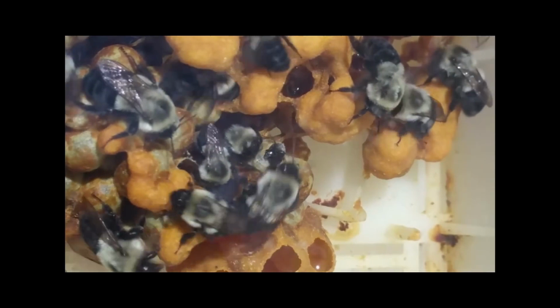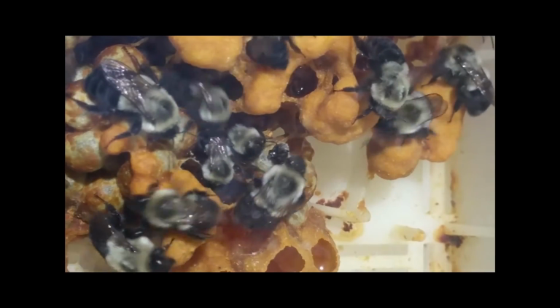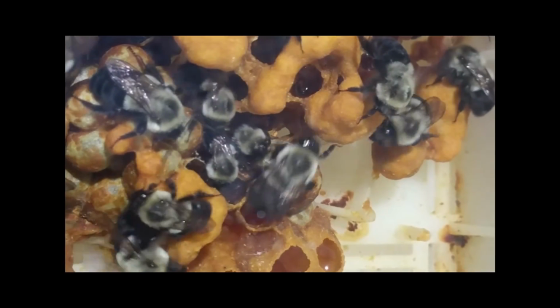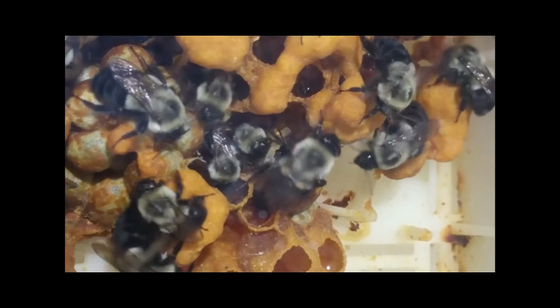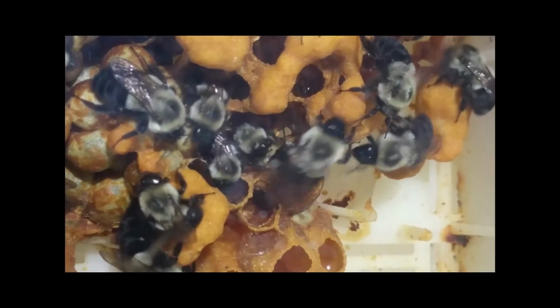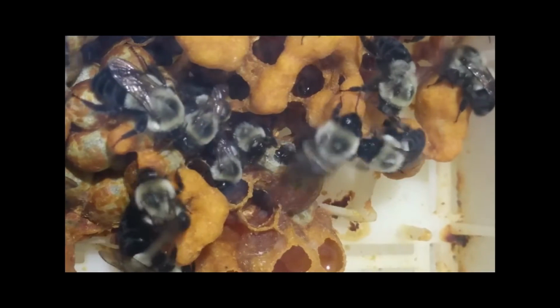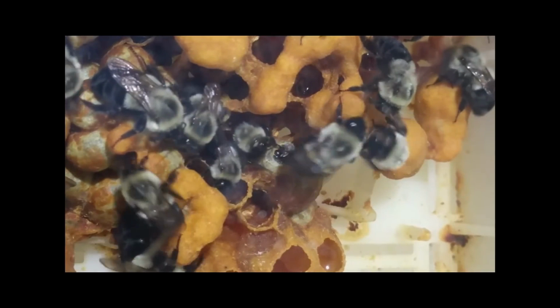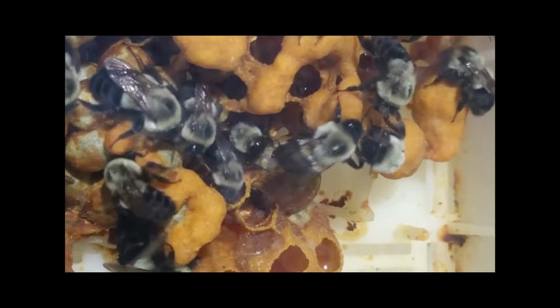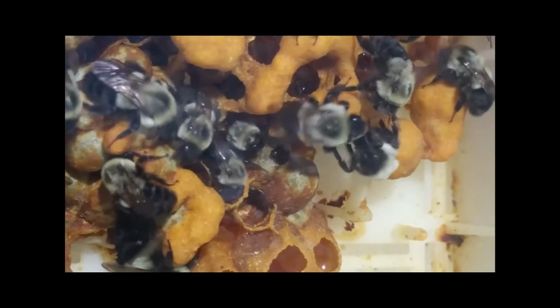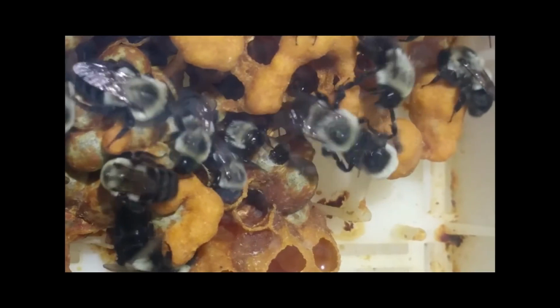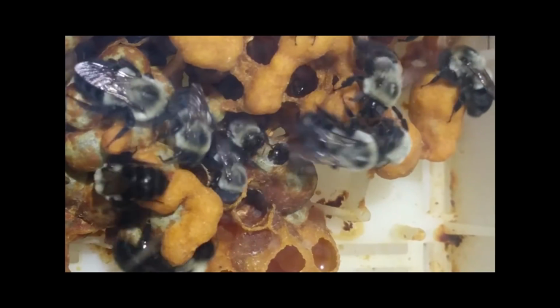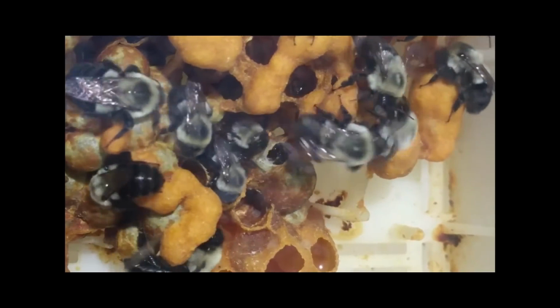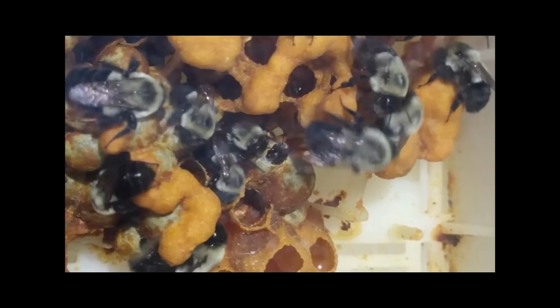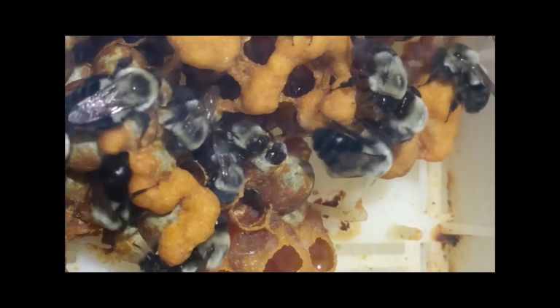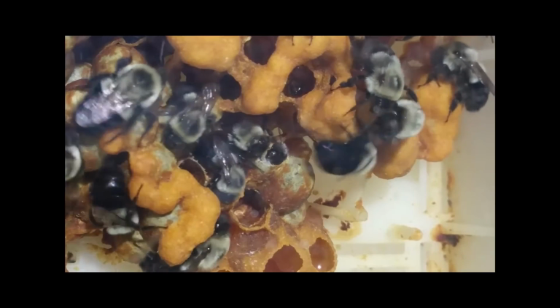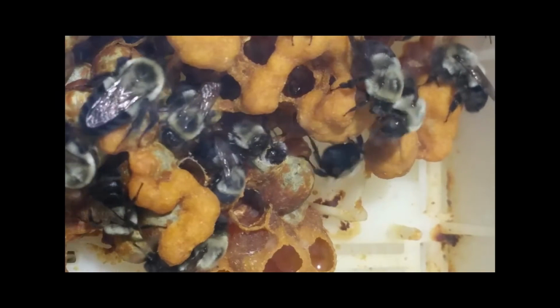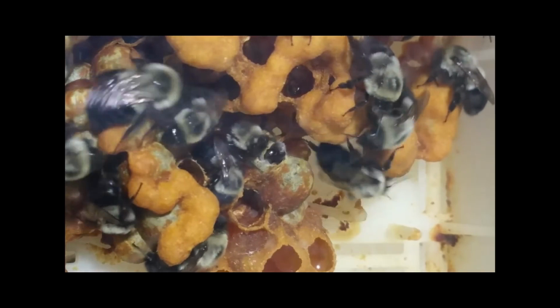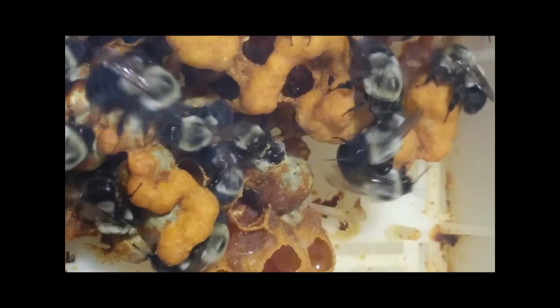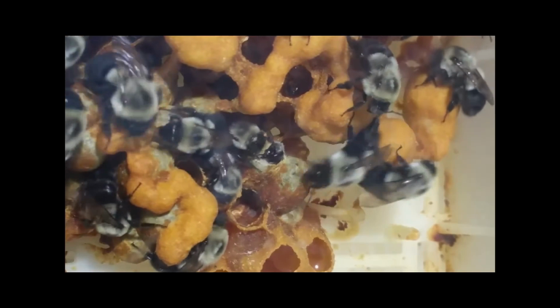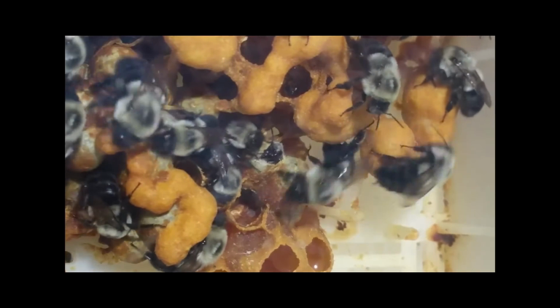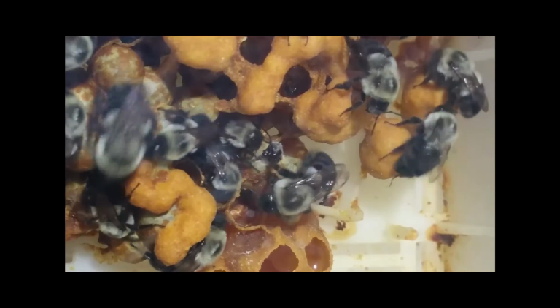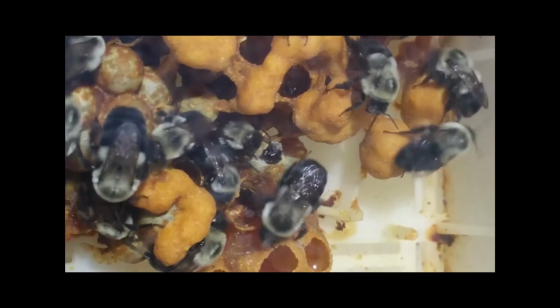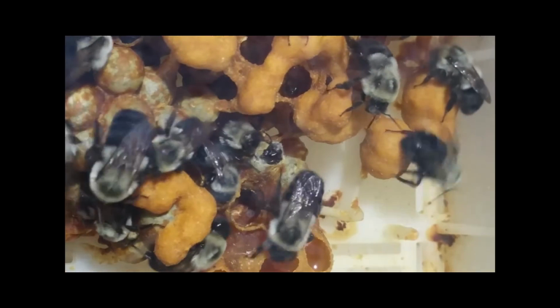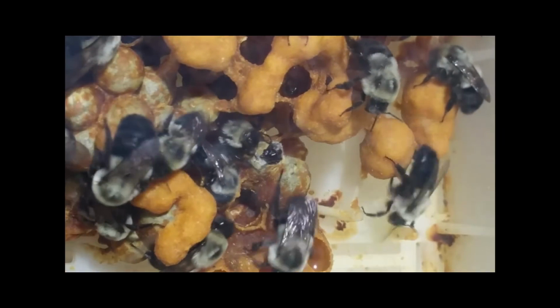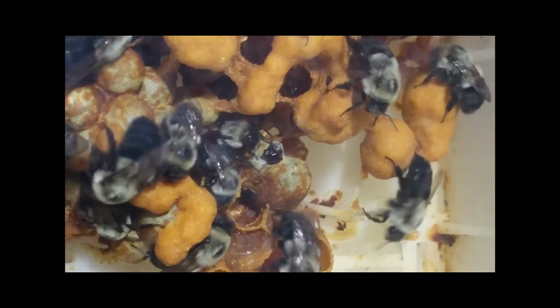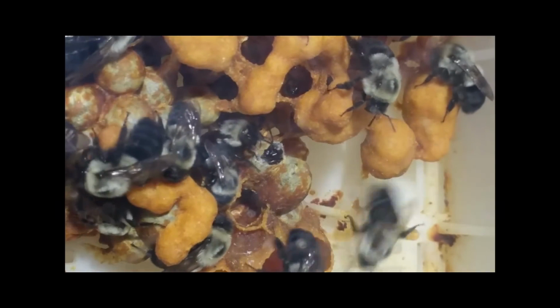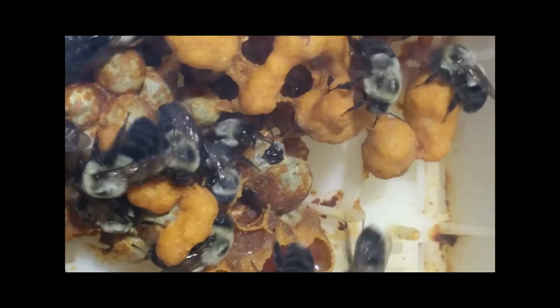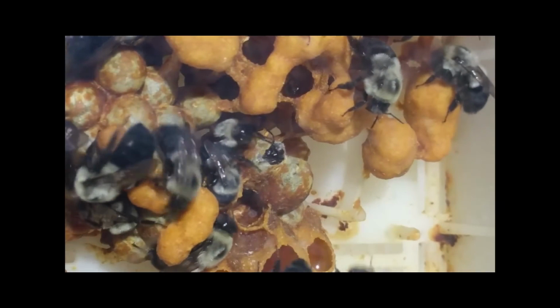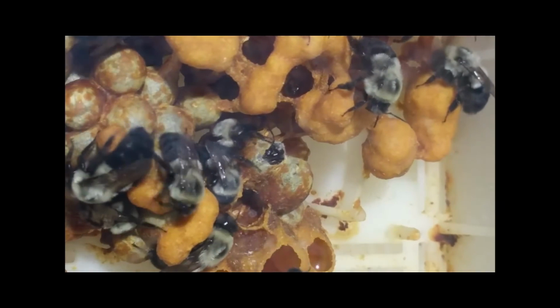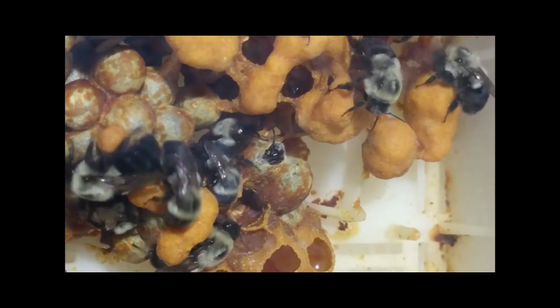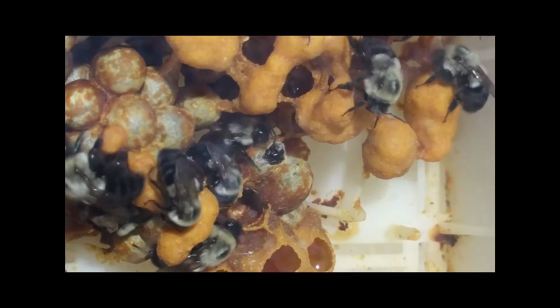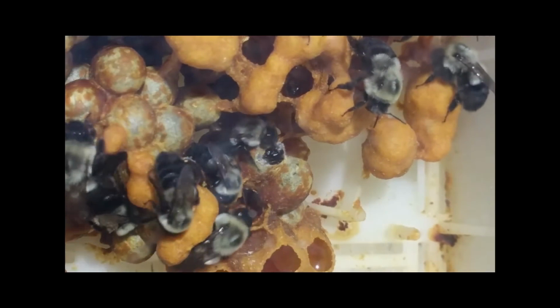We're having babies born — baby bees. Really? Yeah. Right now, right as we speak. Rather amazing, isn't it?